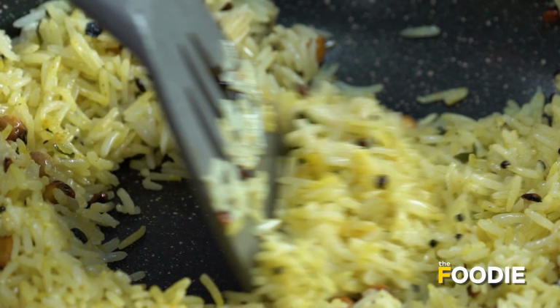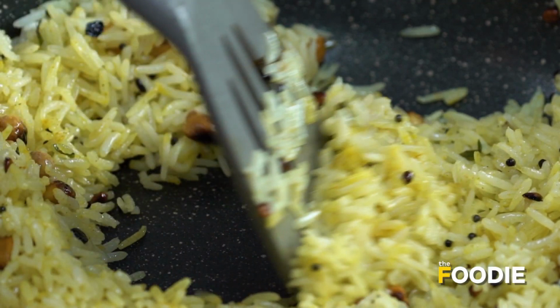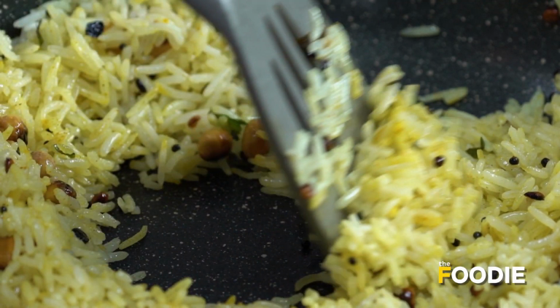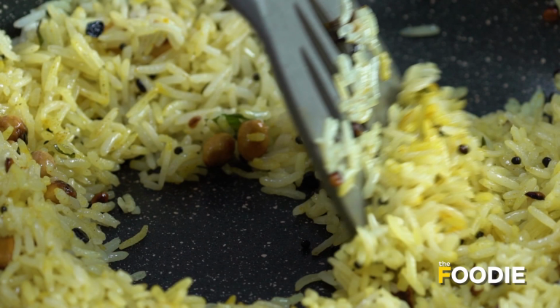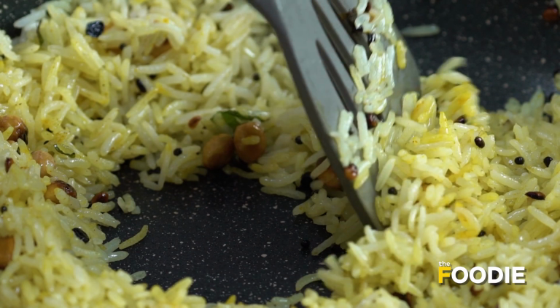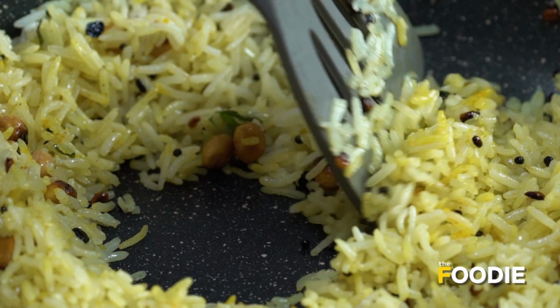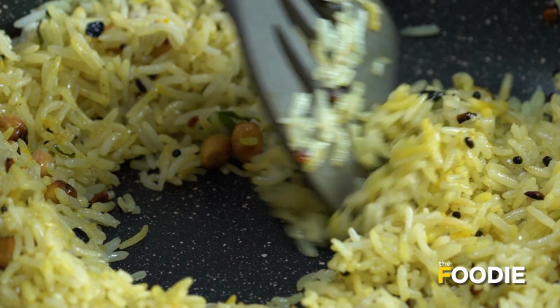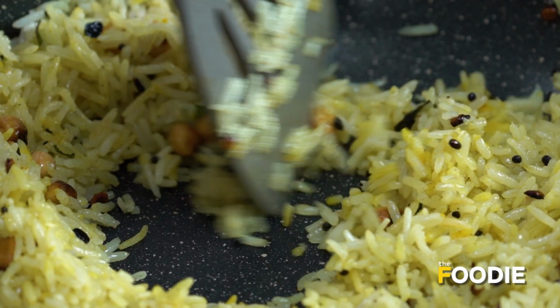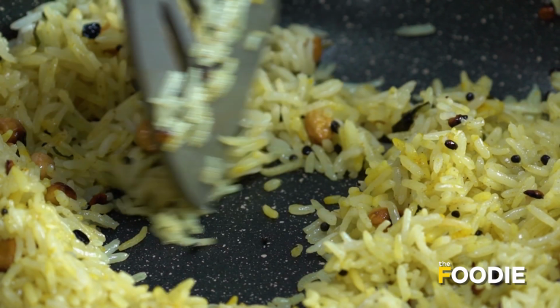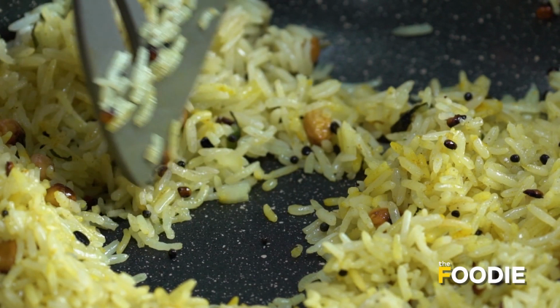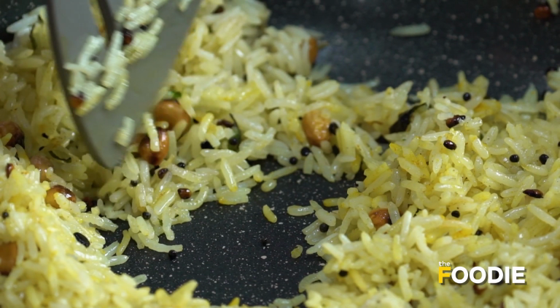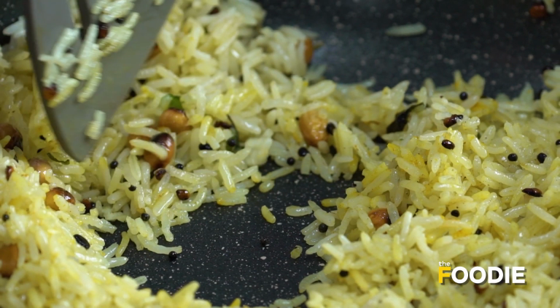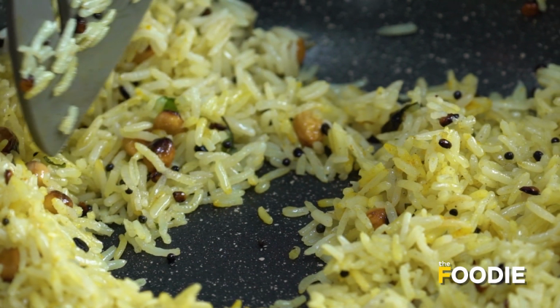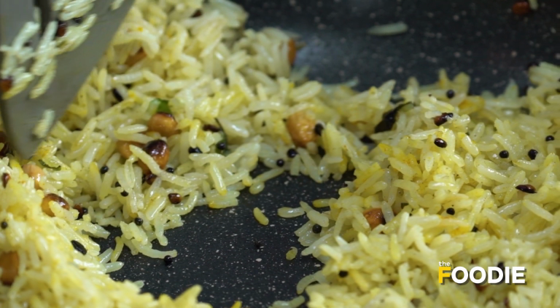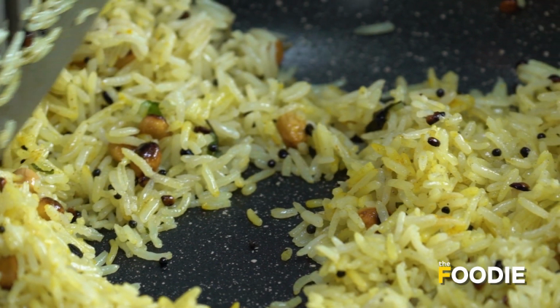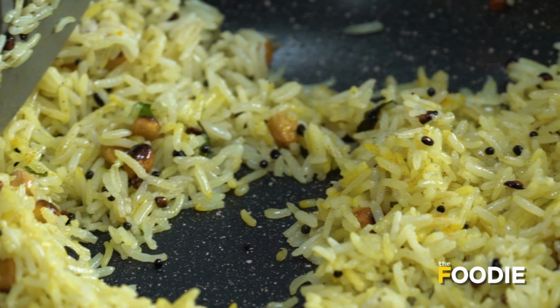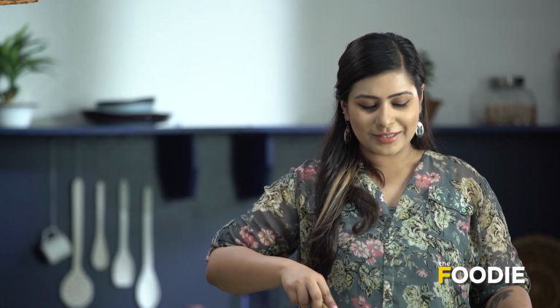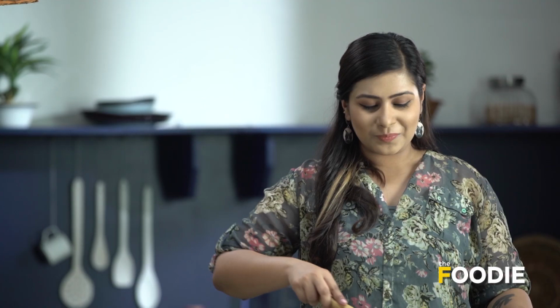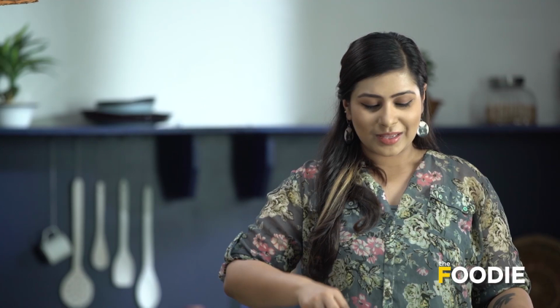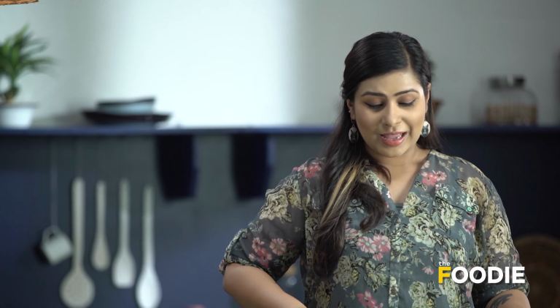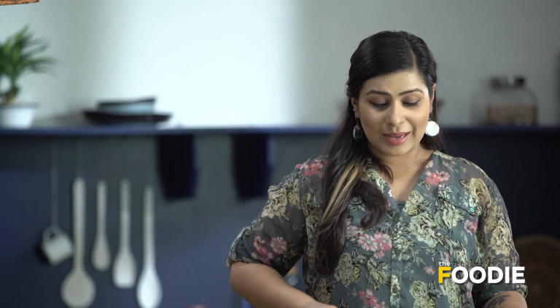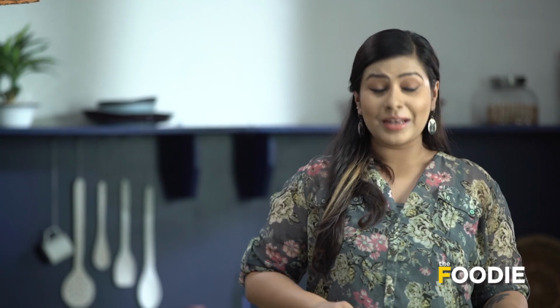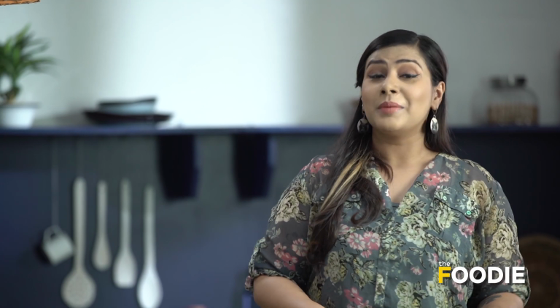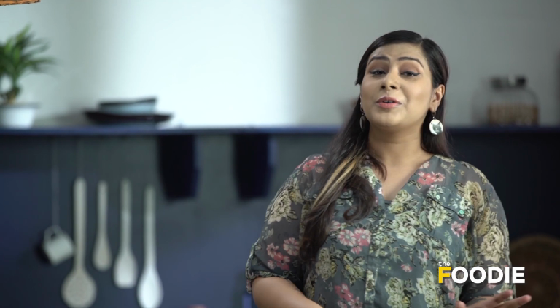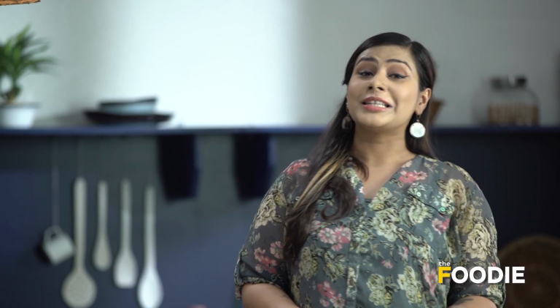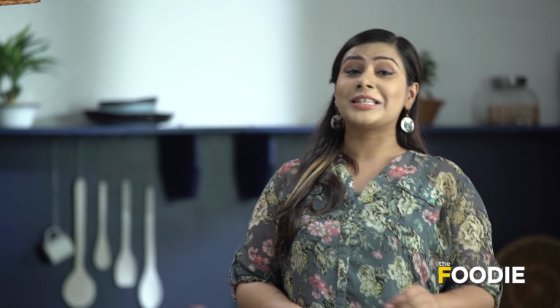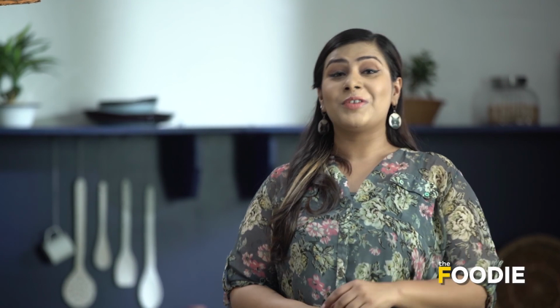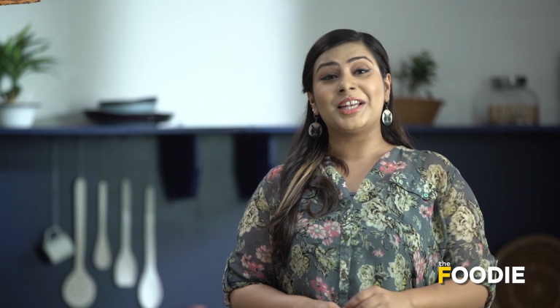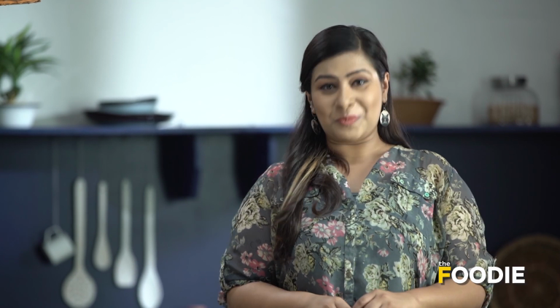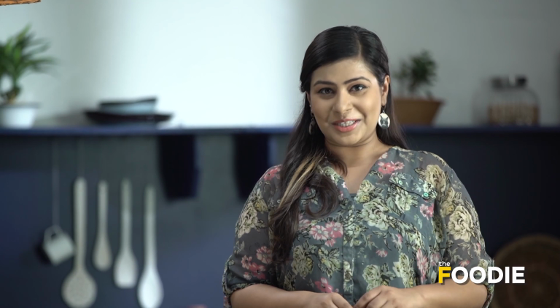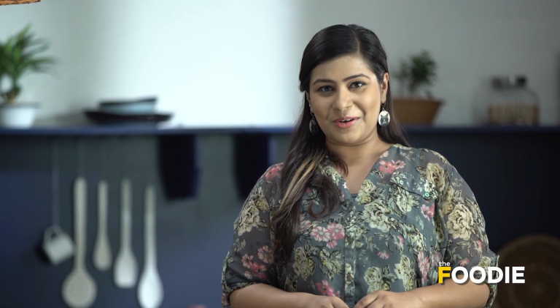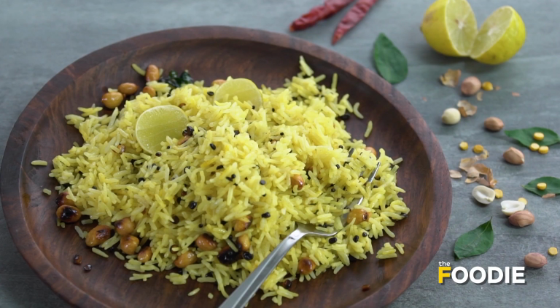As you can see, I've got a beautiful colour on the rice. And my lemon rice is ready to be served.